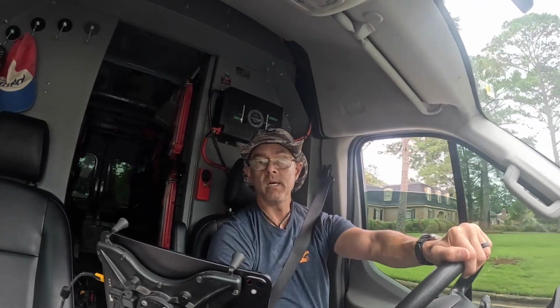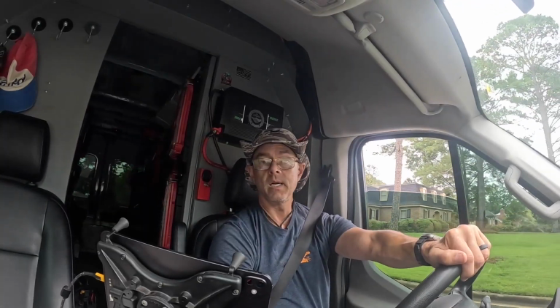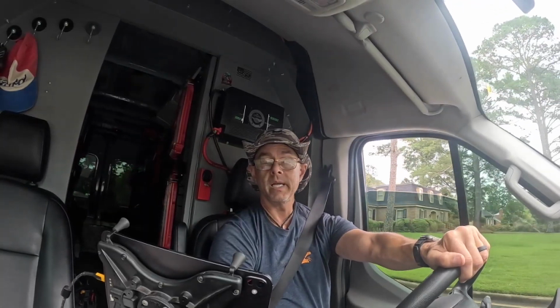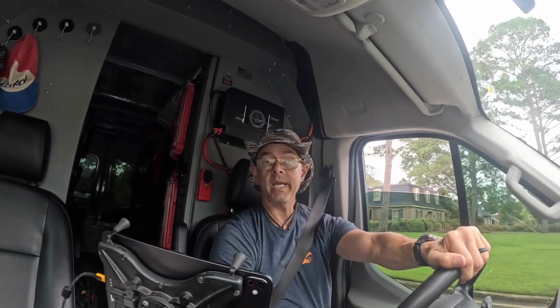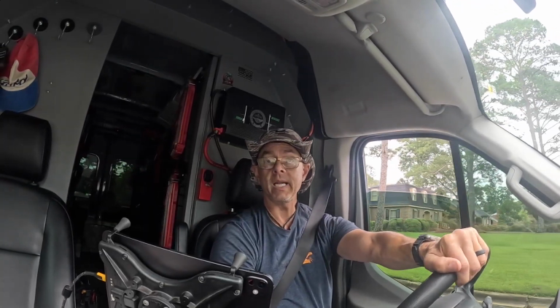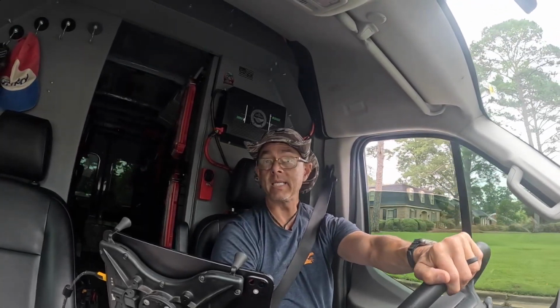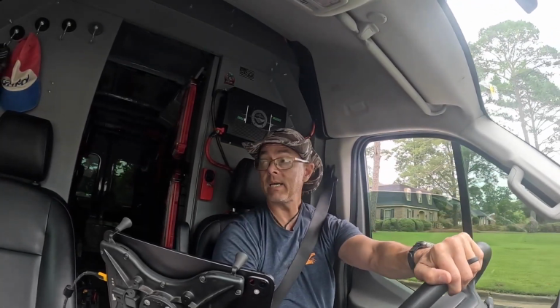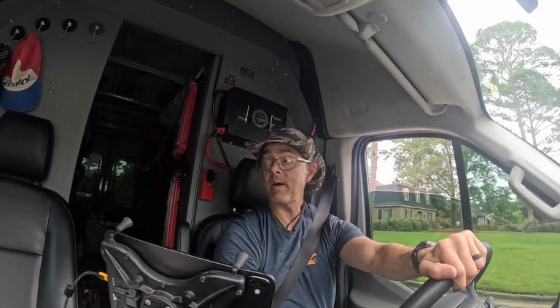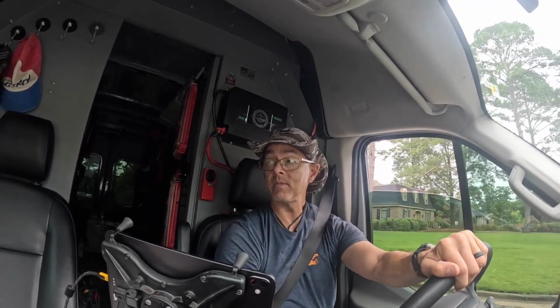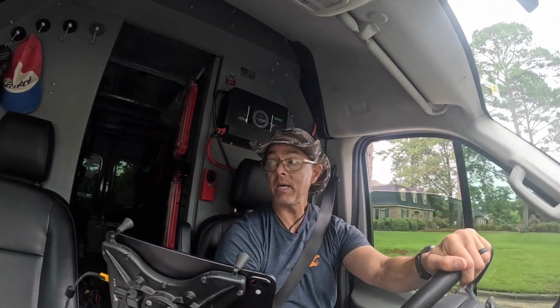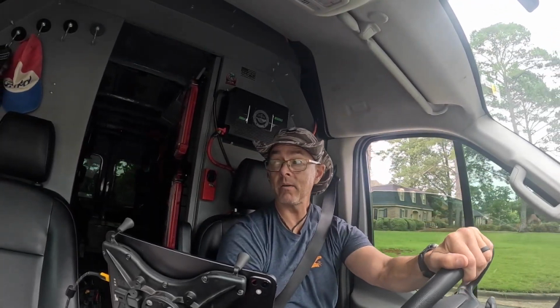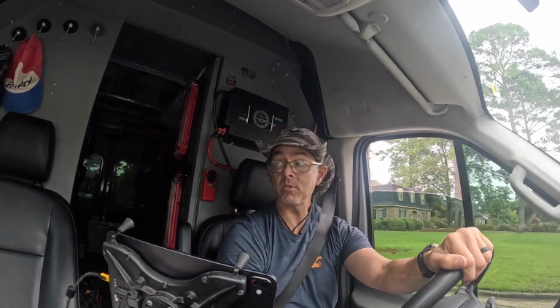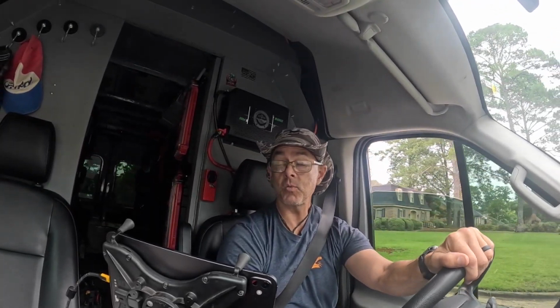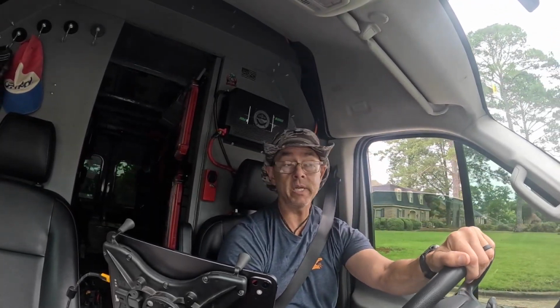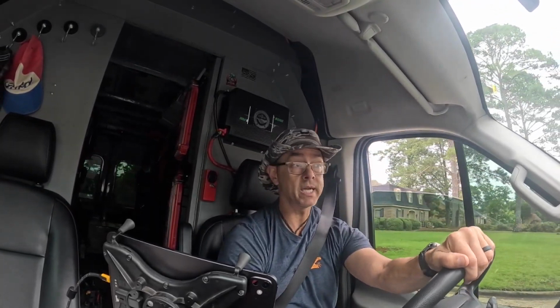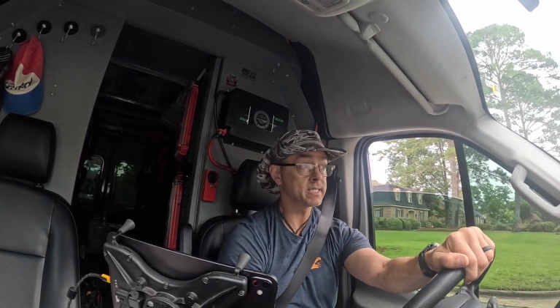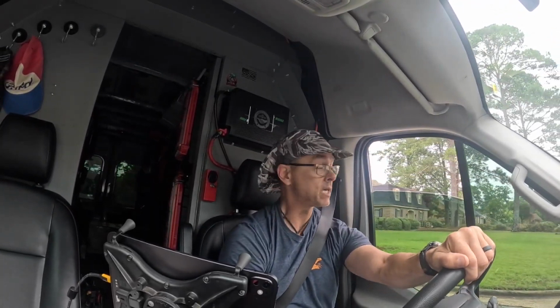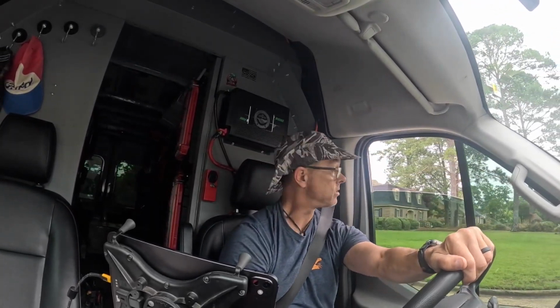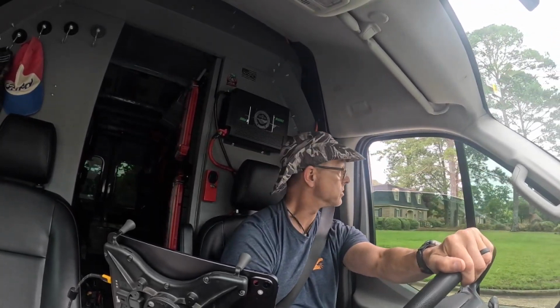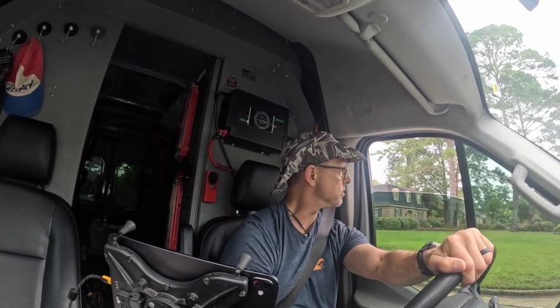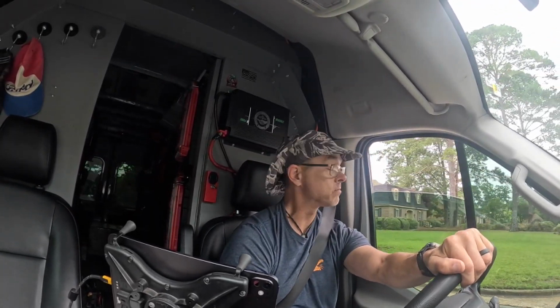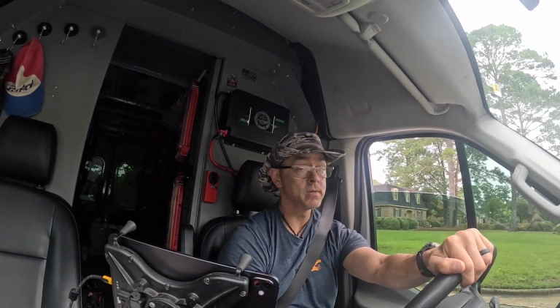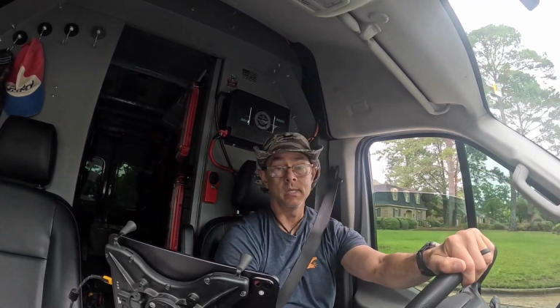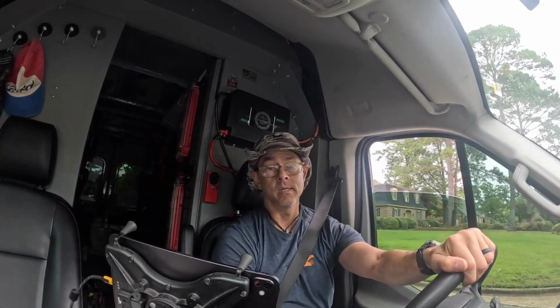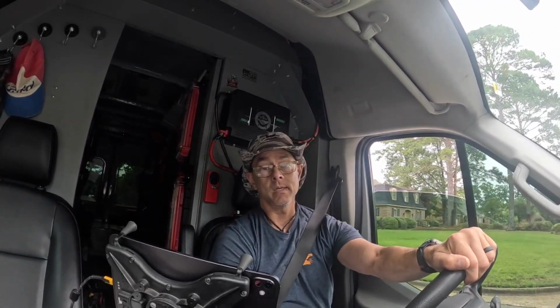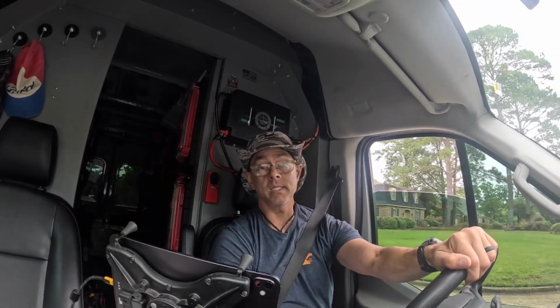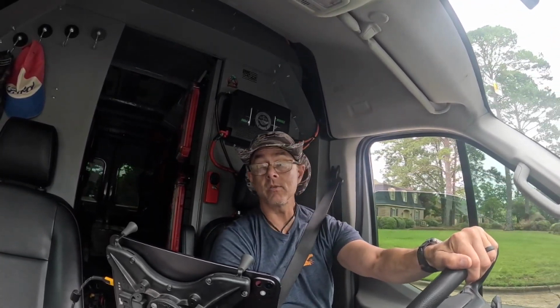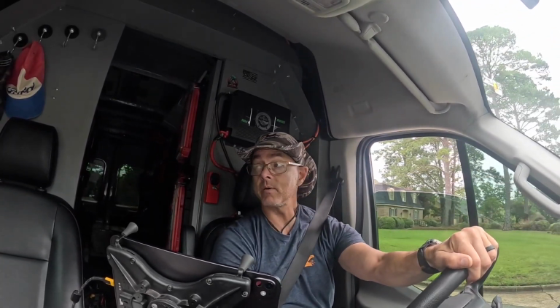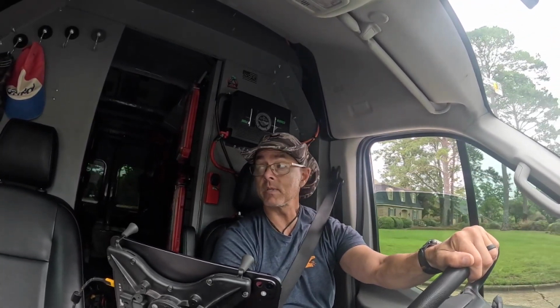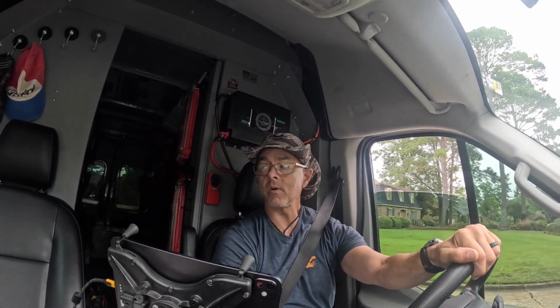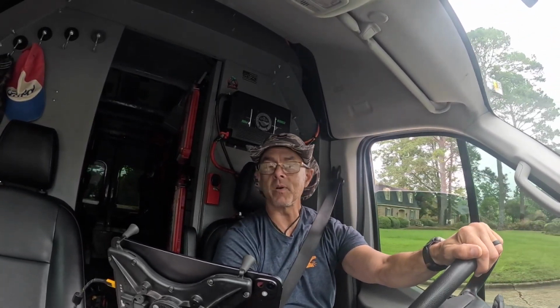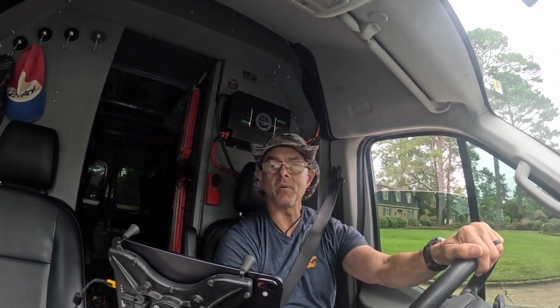Last time I was out there was 20 days ago. So let's go see what's going on.